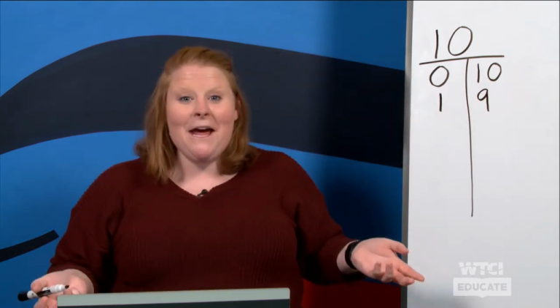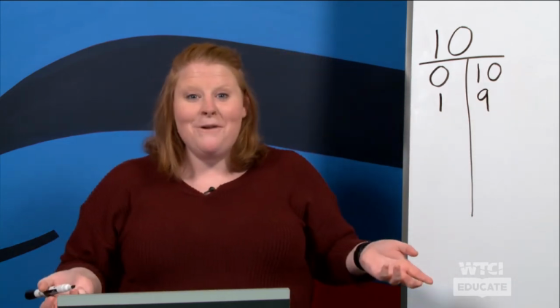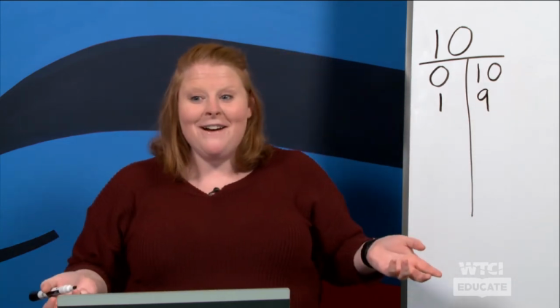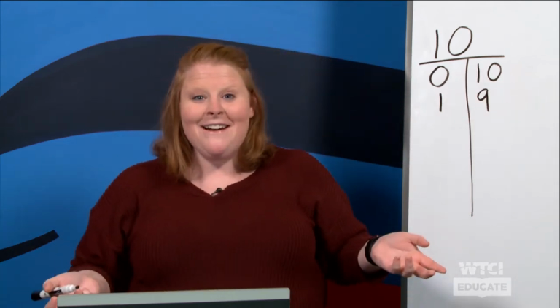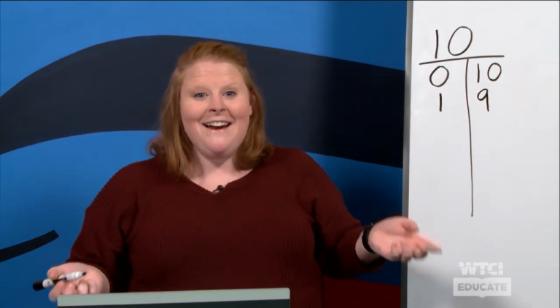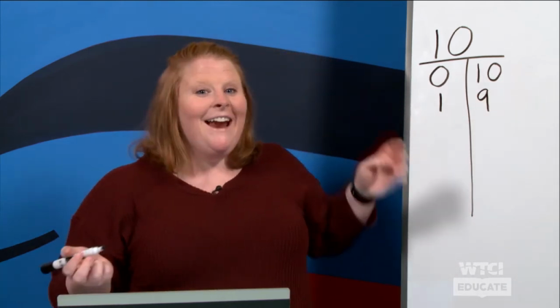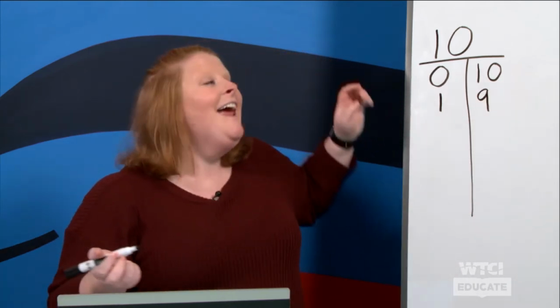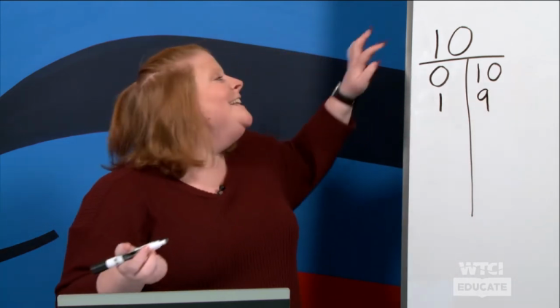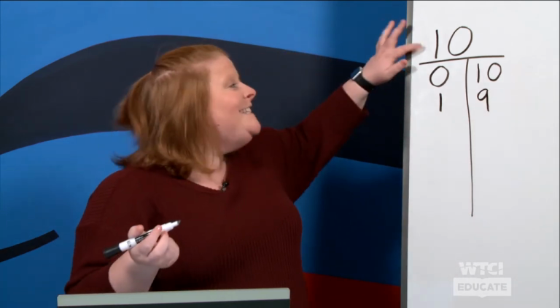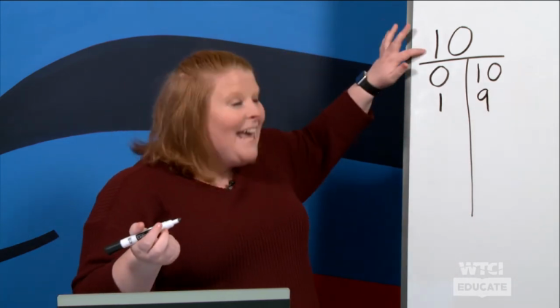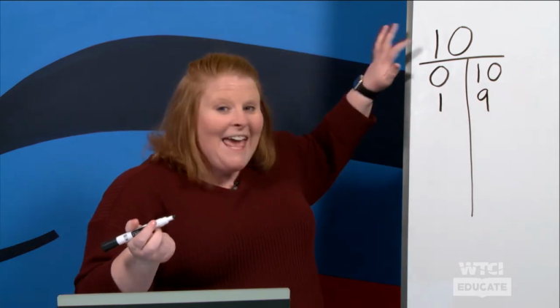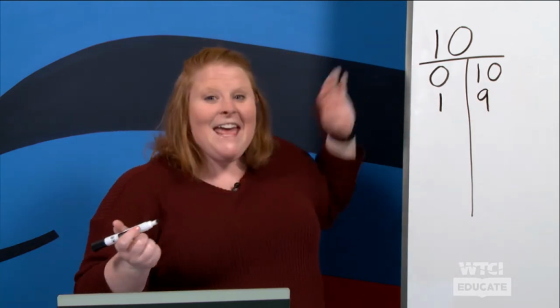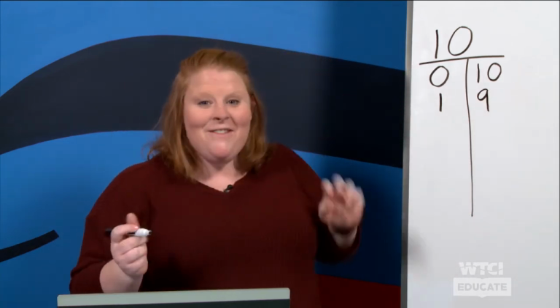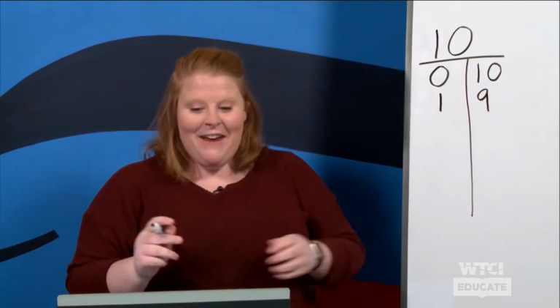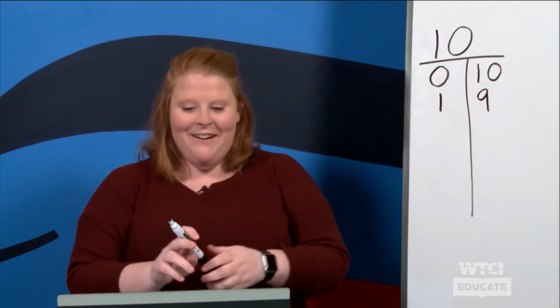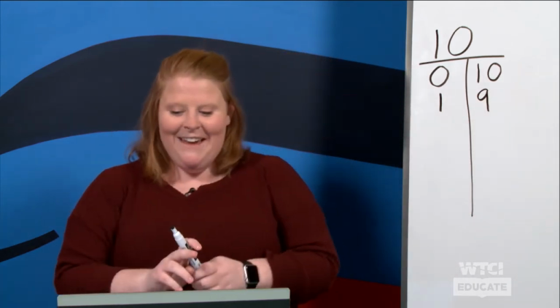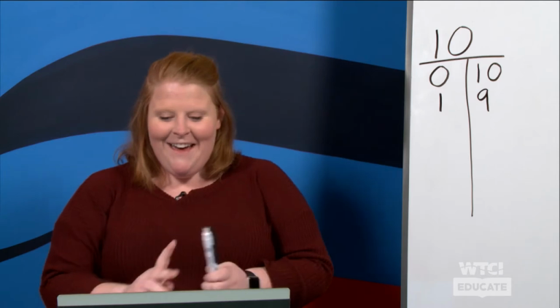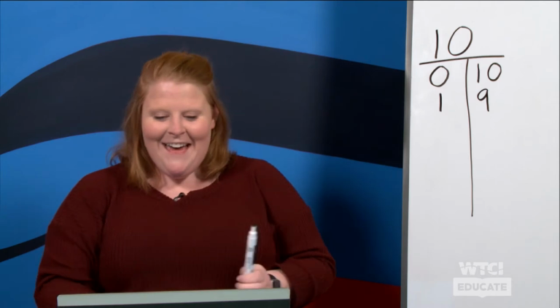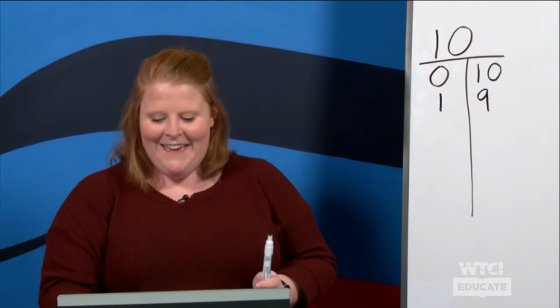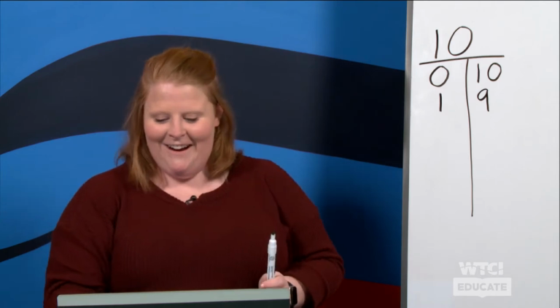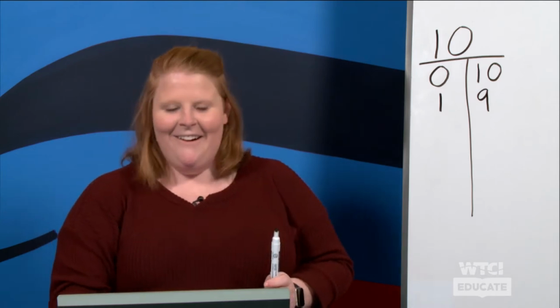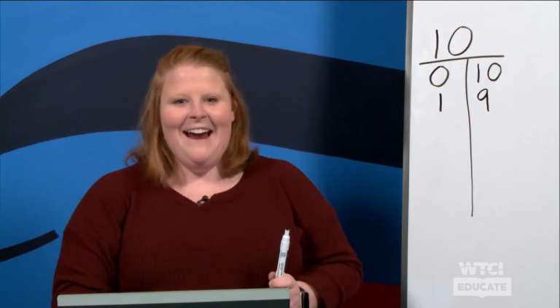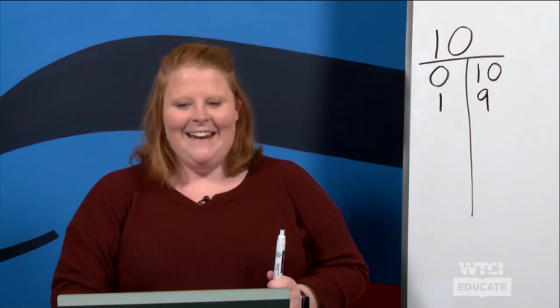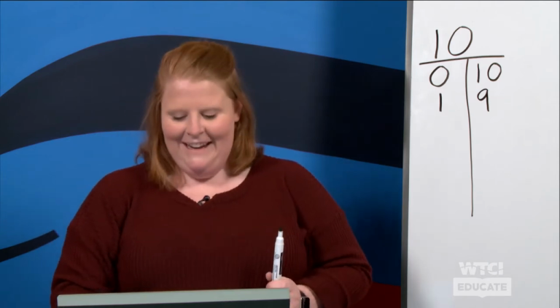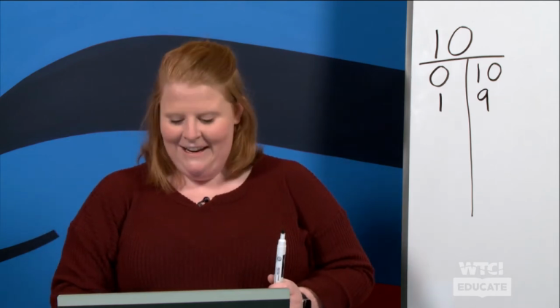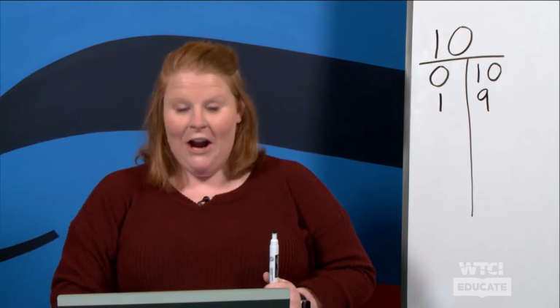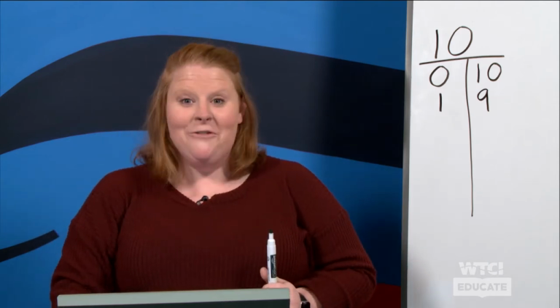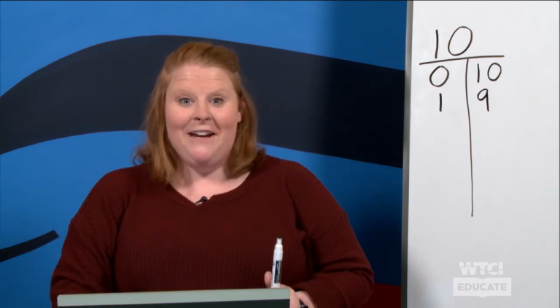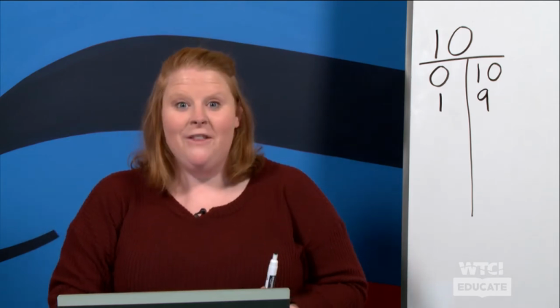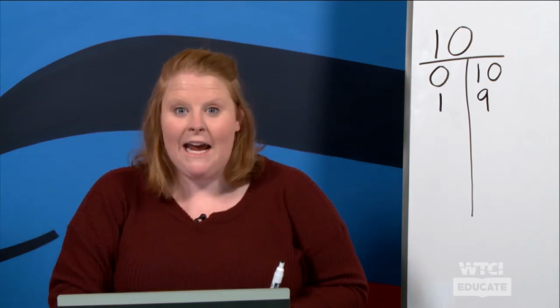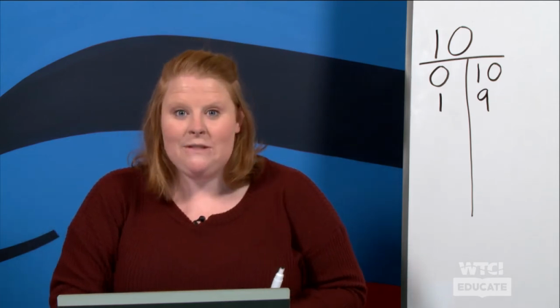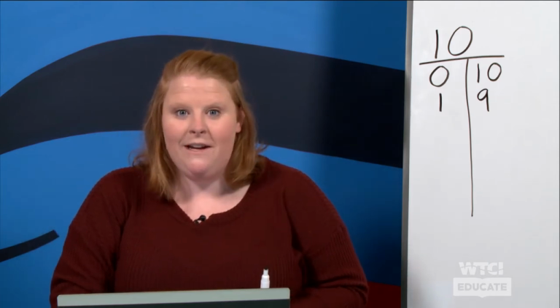So the numbers one and nine makes what number? Ten! Very good. Are you ready for the next one?